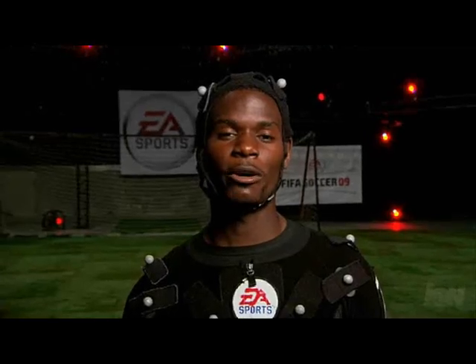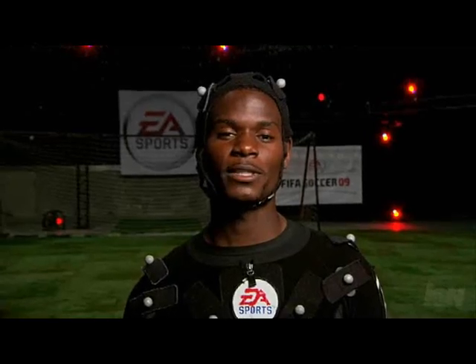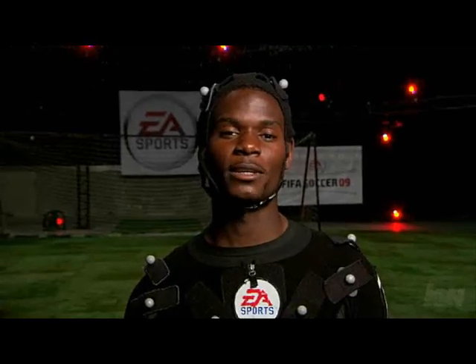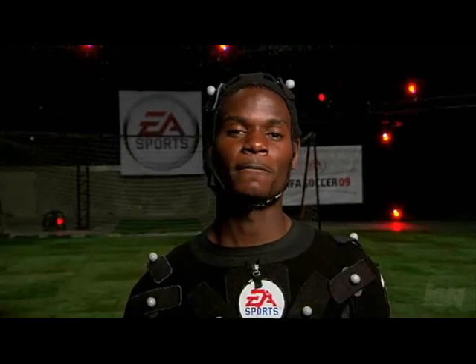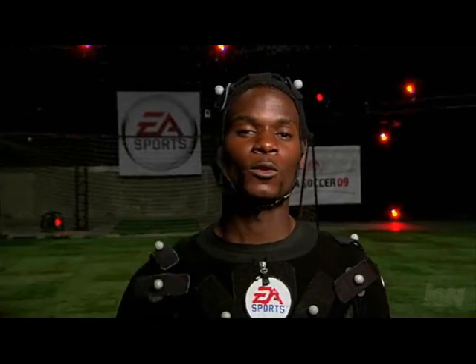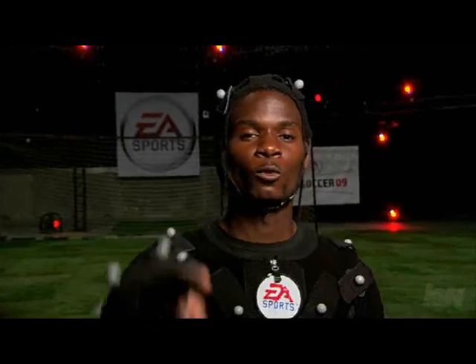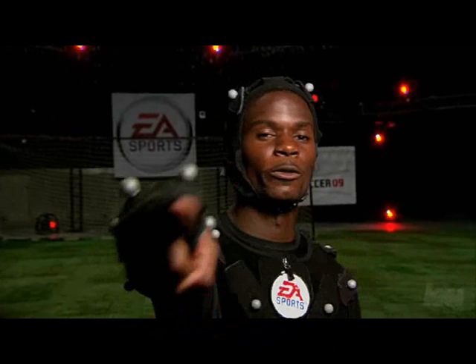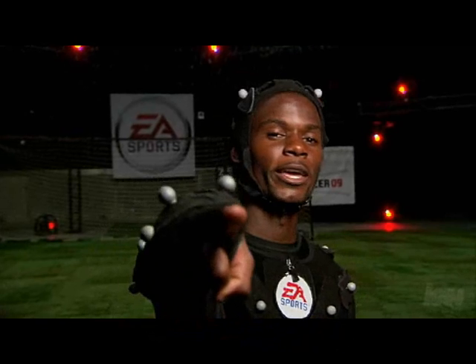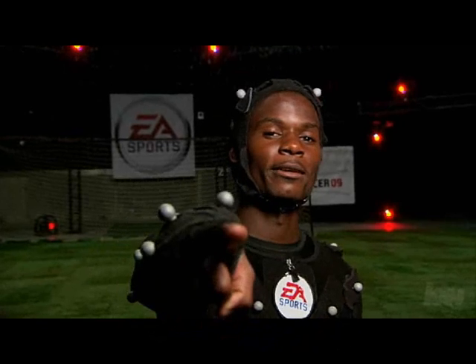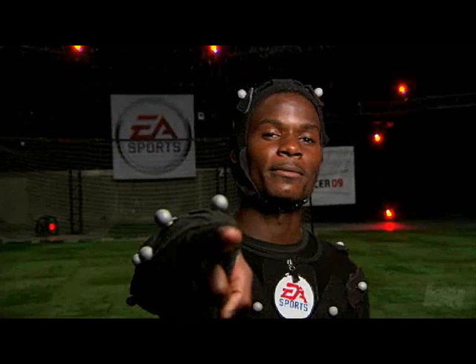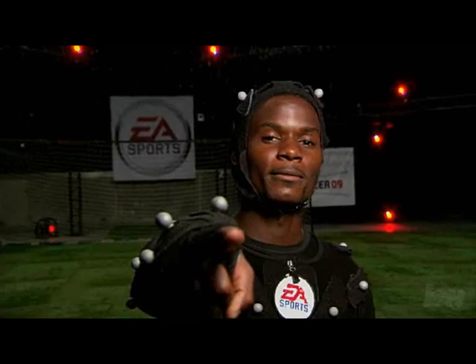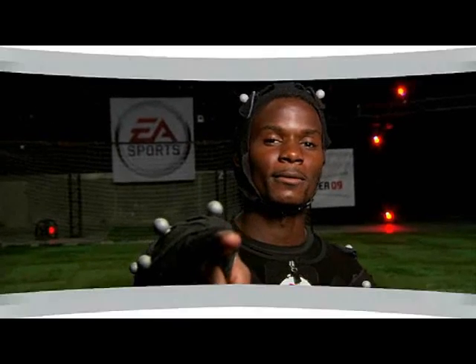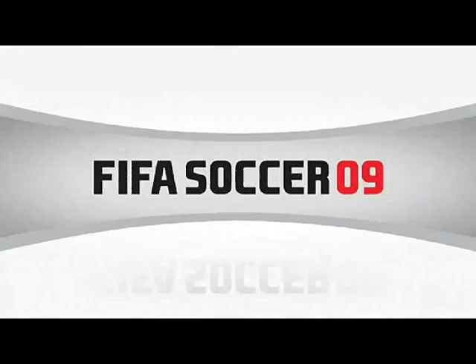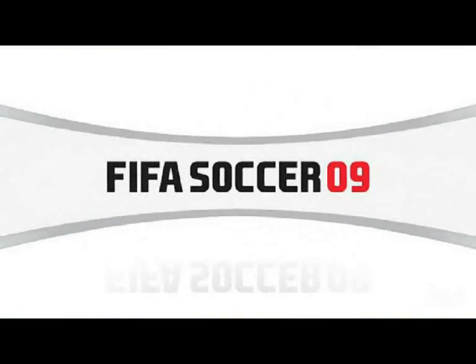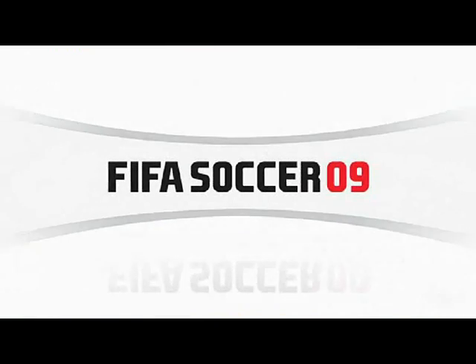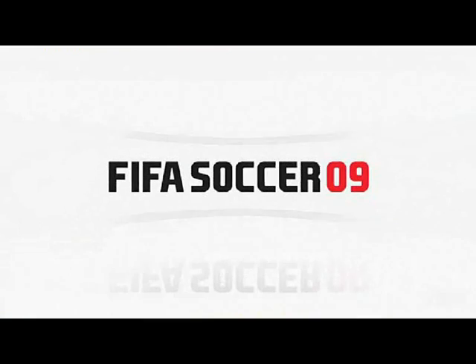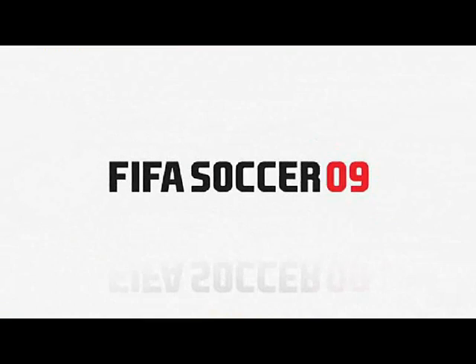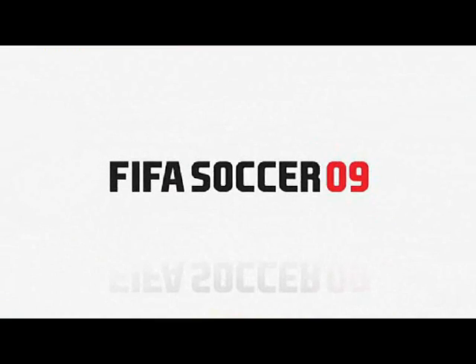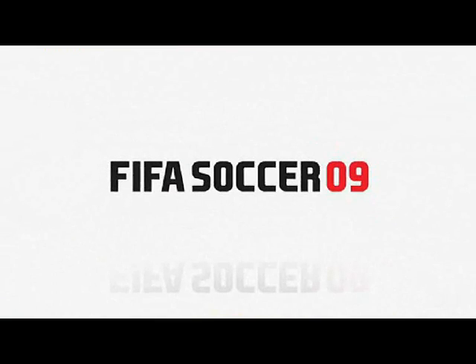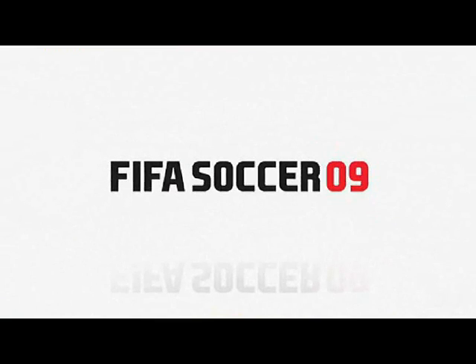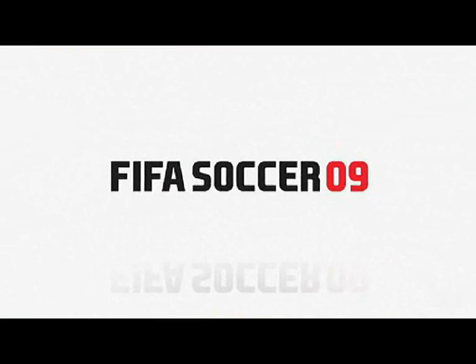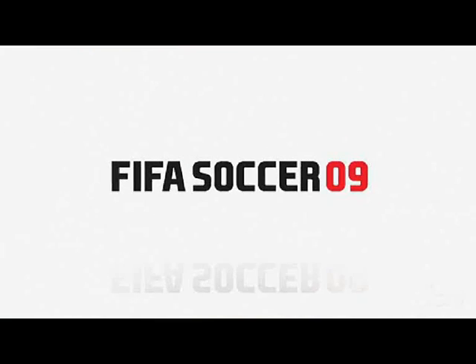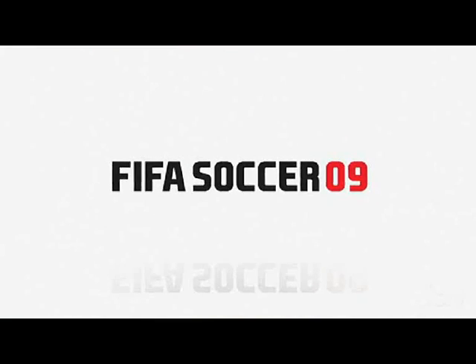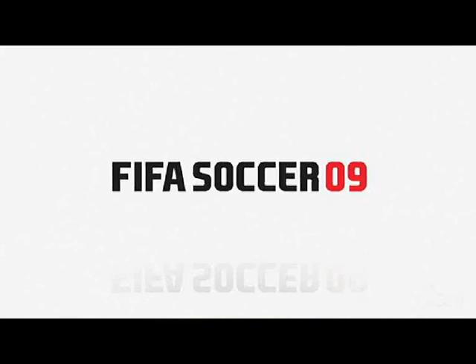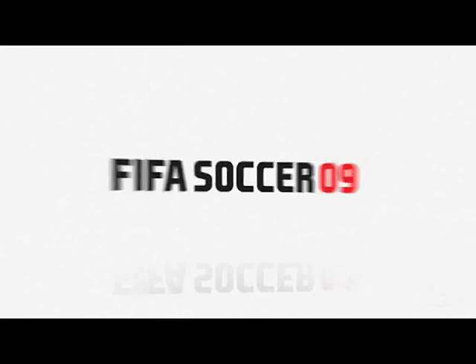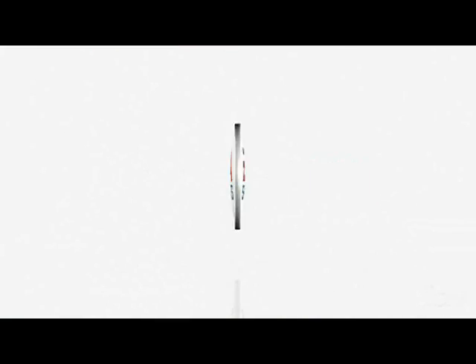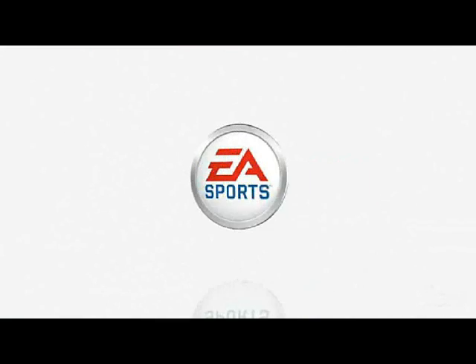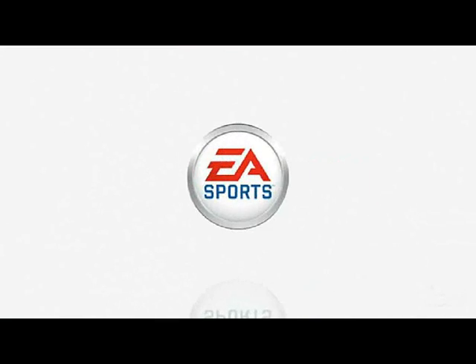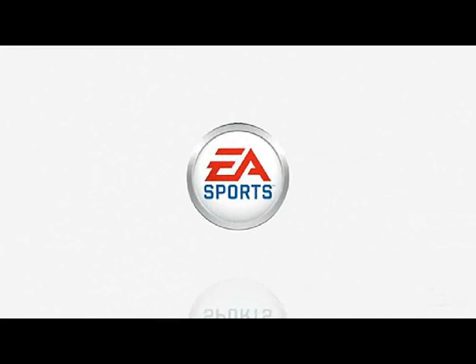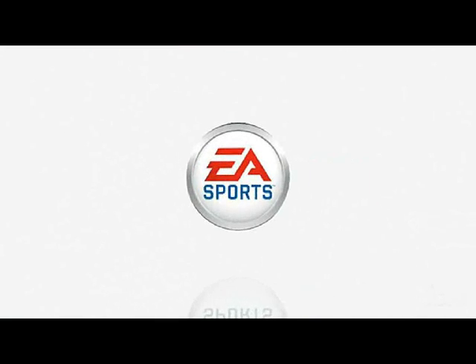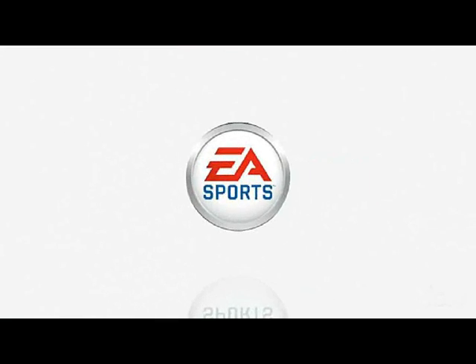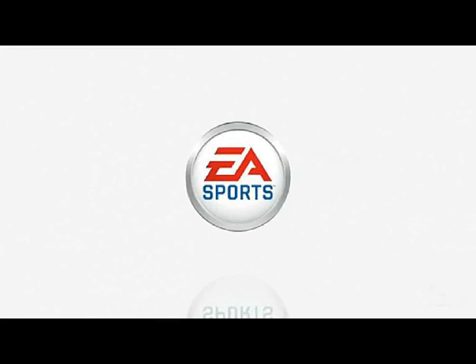Toronto FC. Toronto FC, we're in the game.